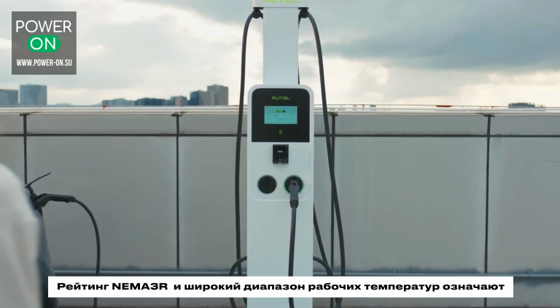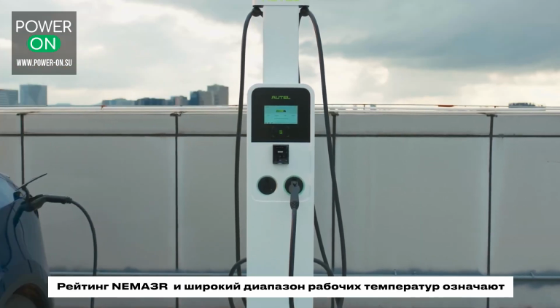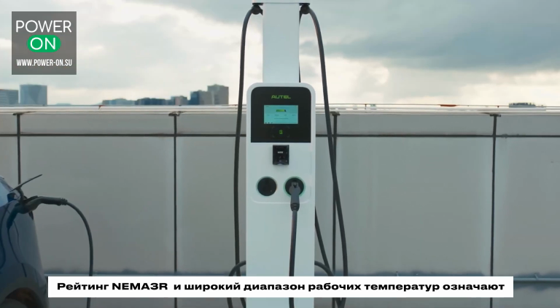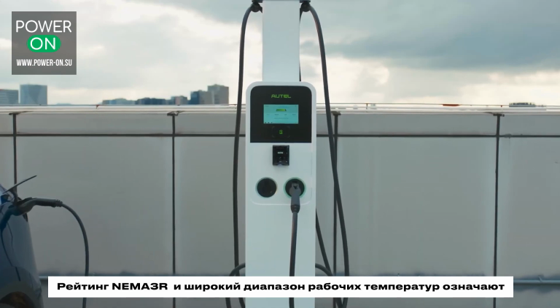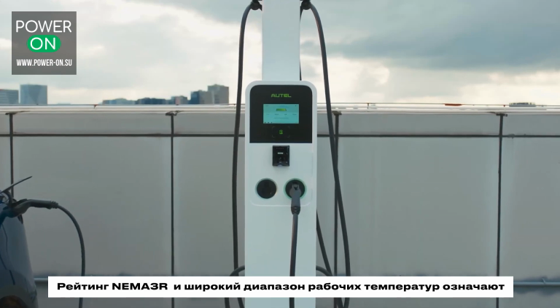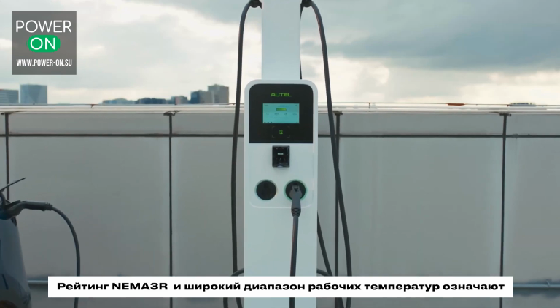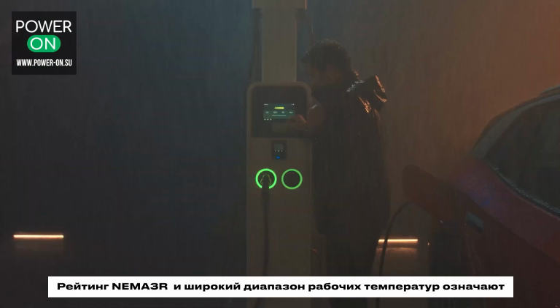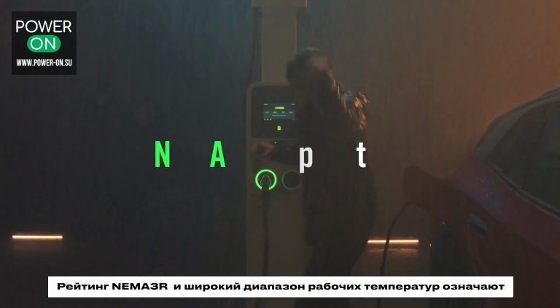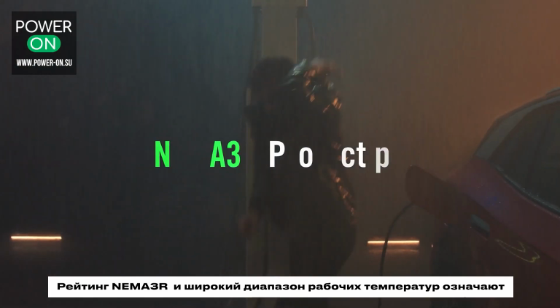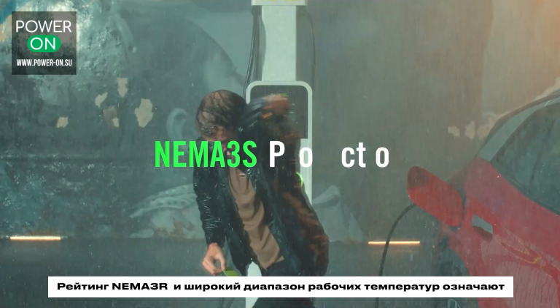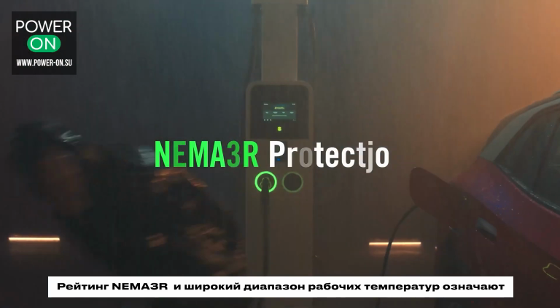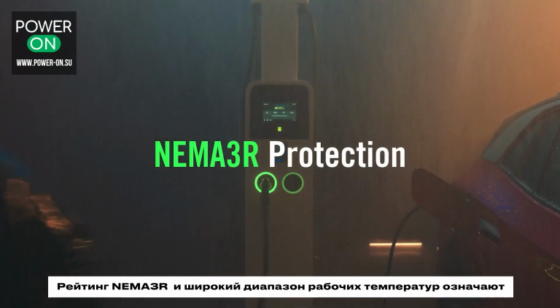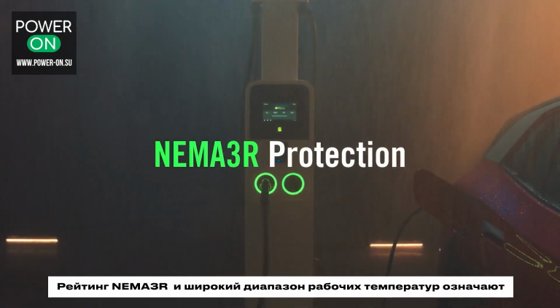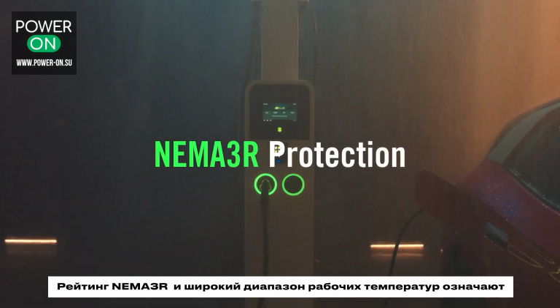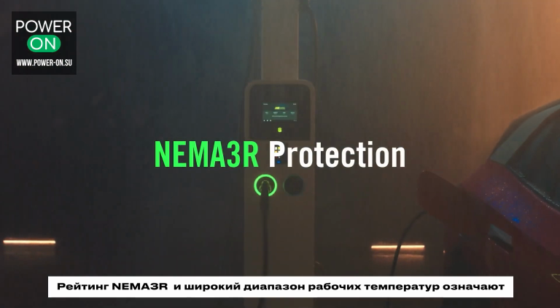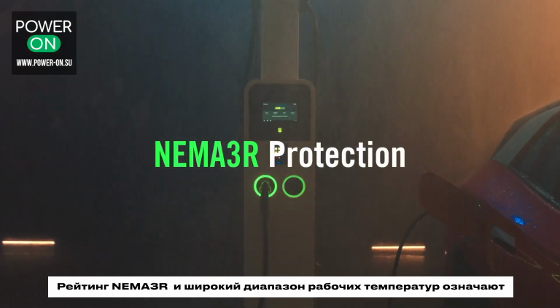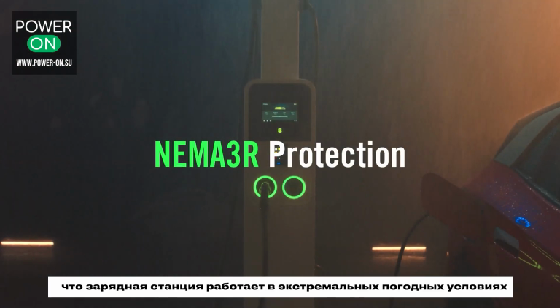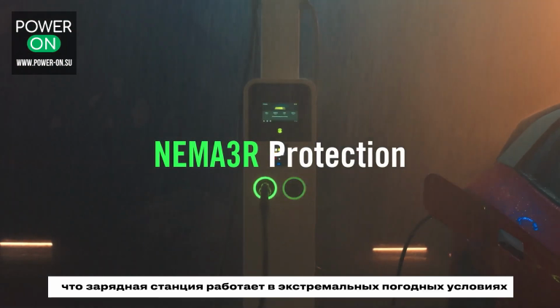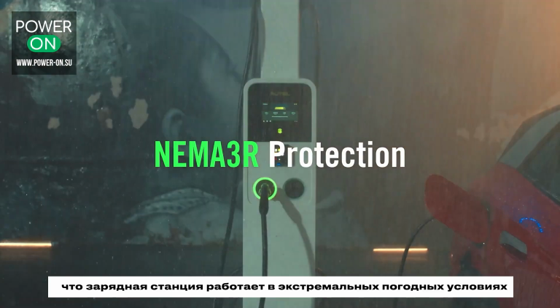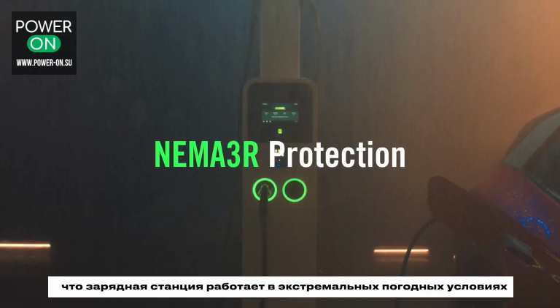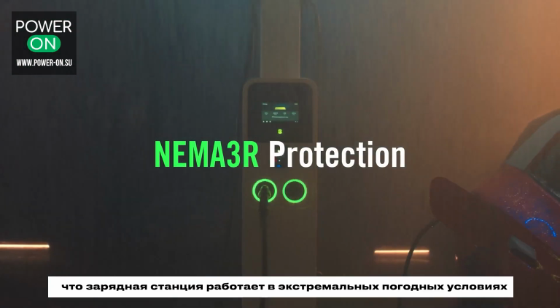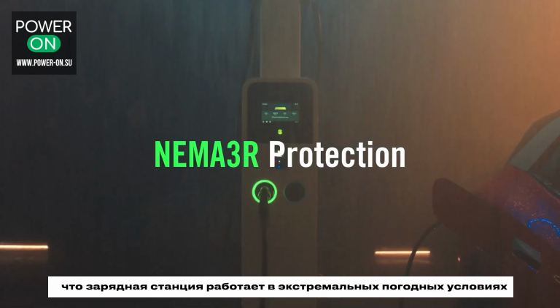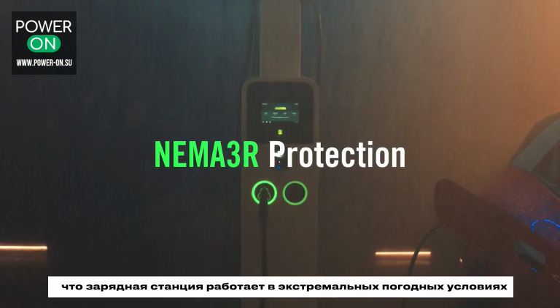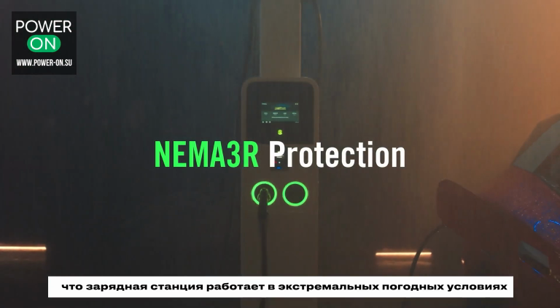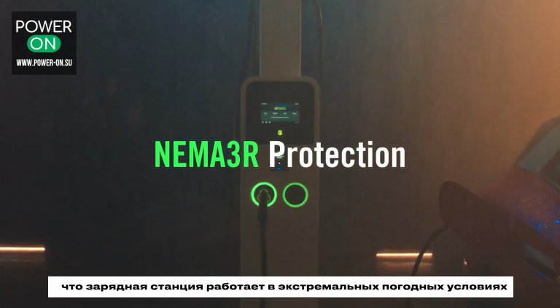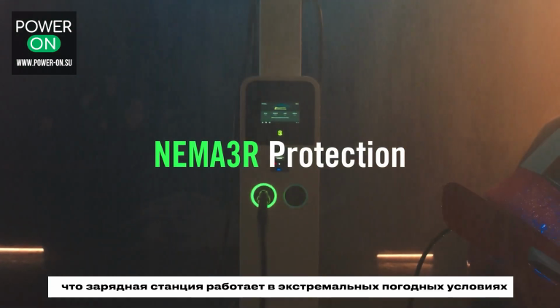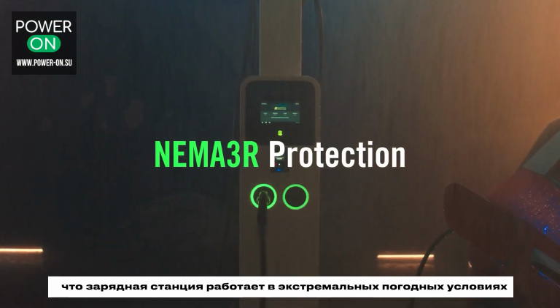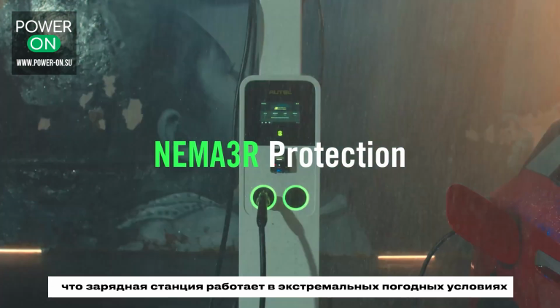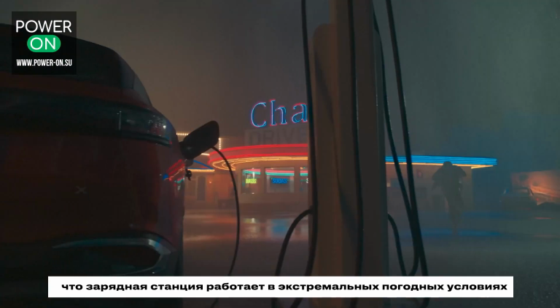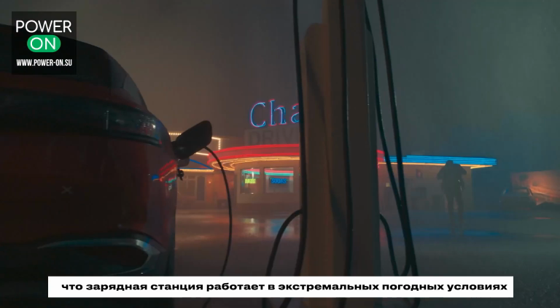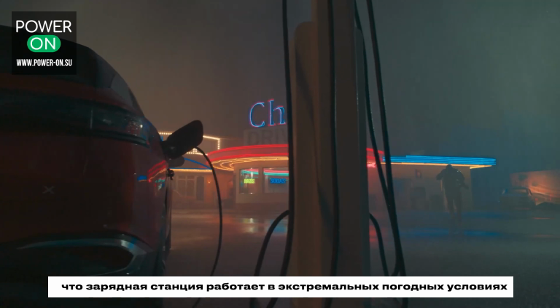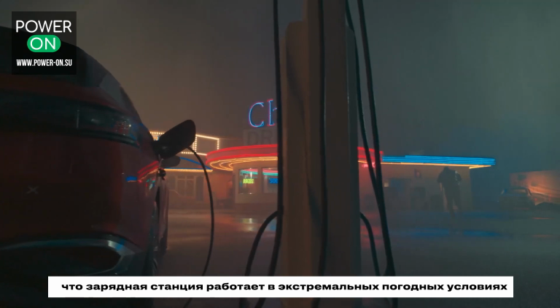NEMA 3R rating and a wide operating temperature means the AC-Ultra works under extreme weather conditions.